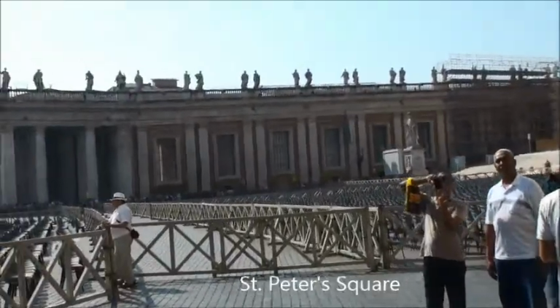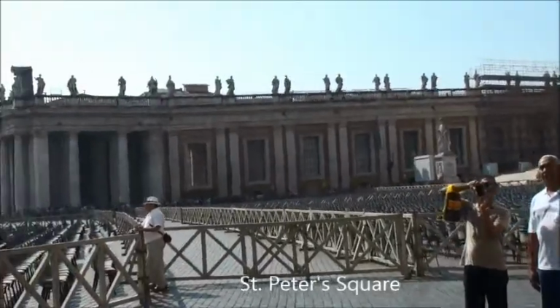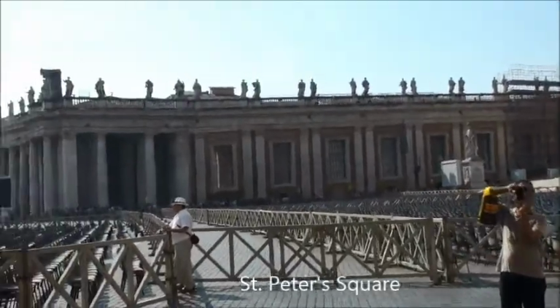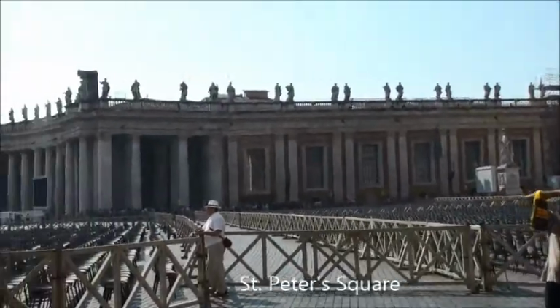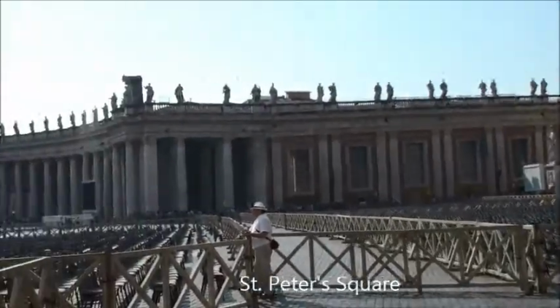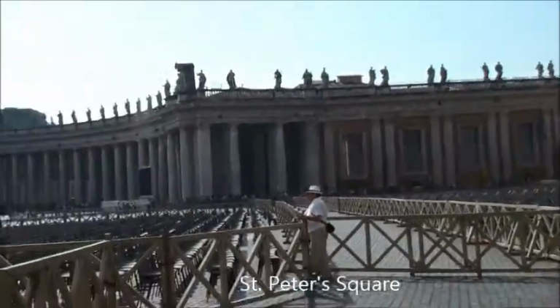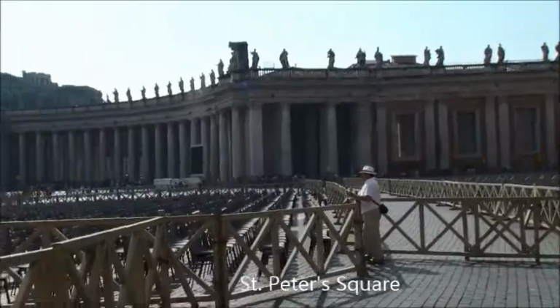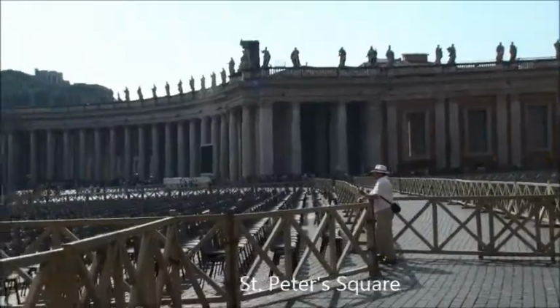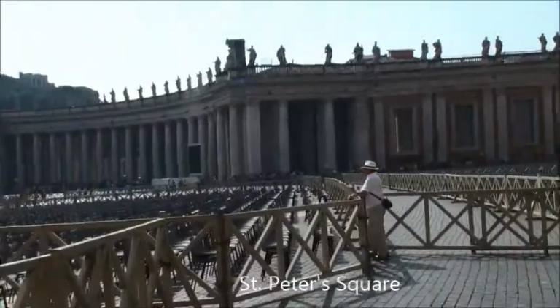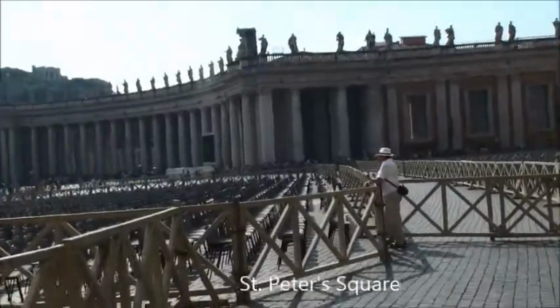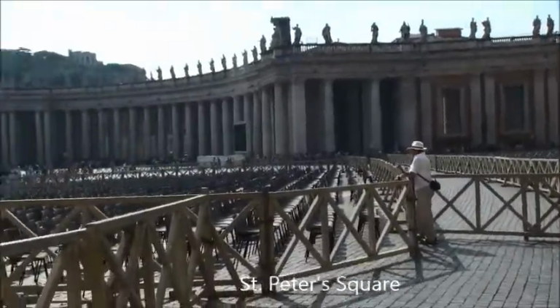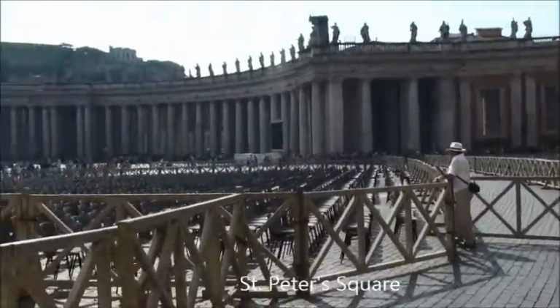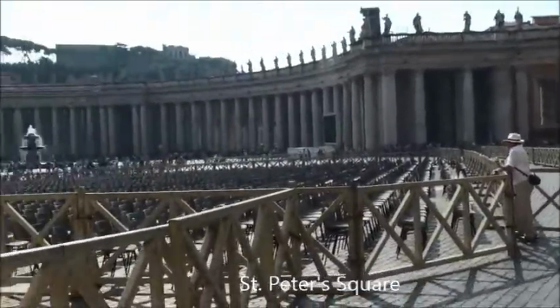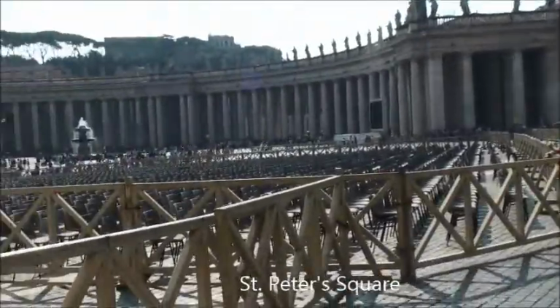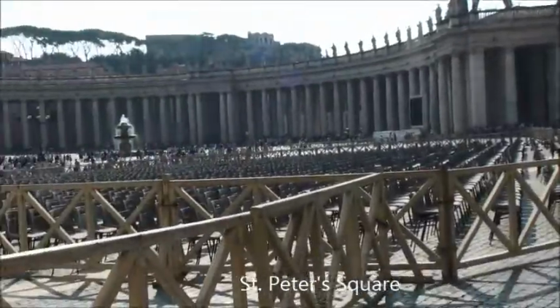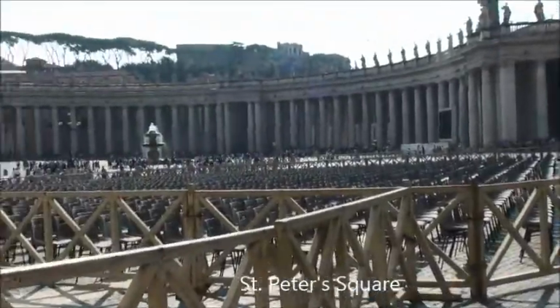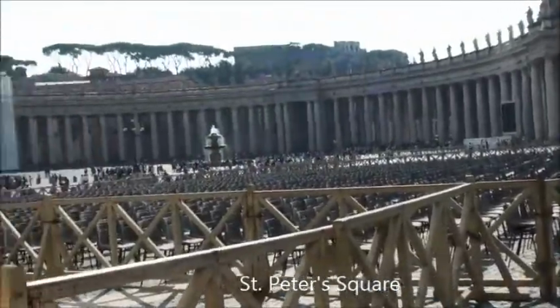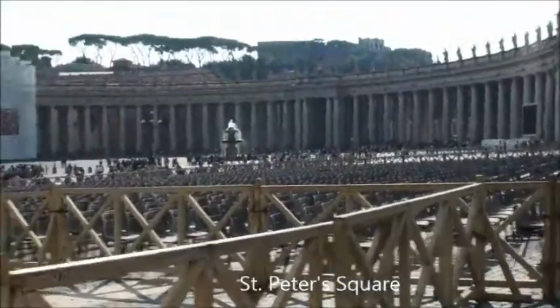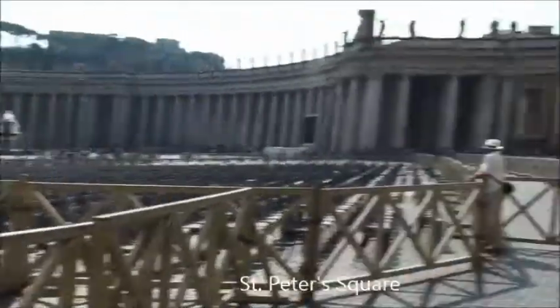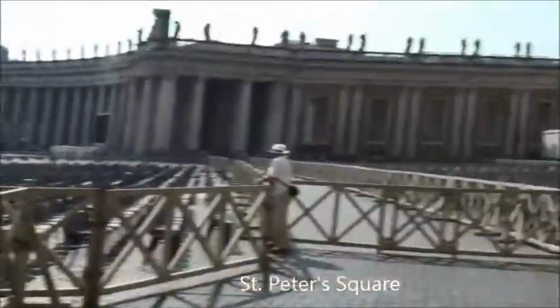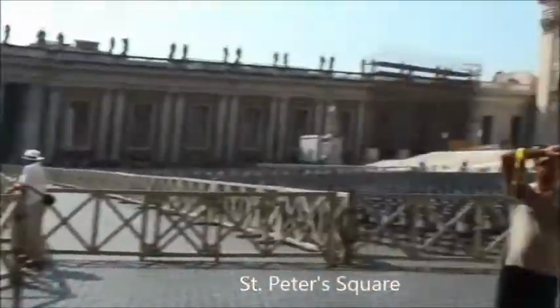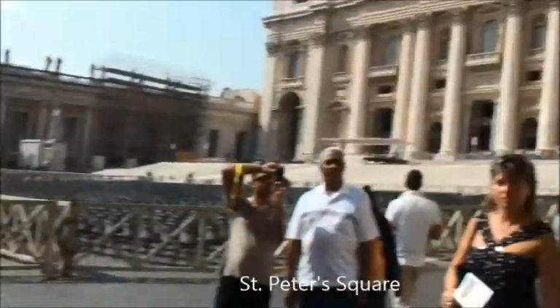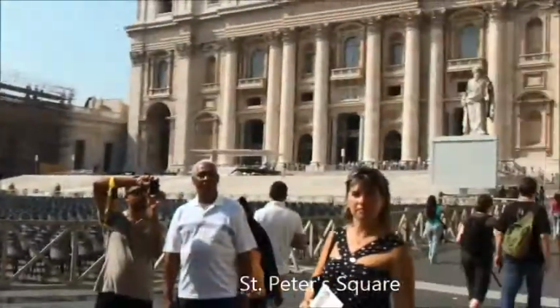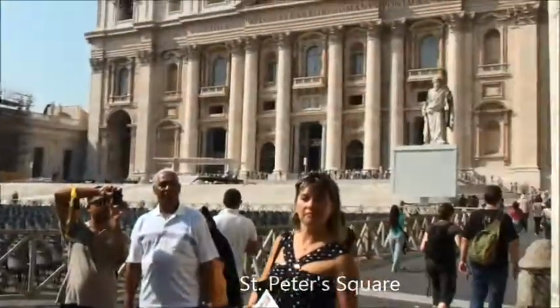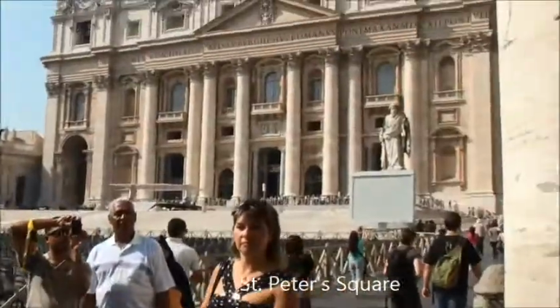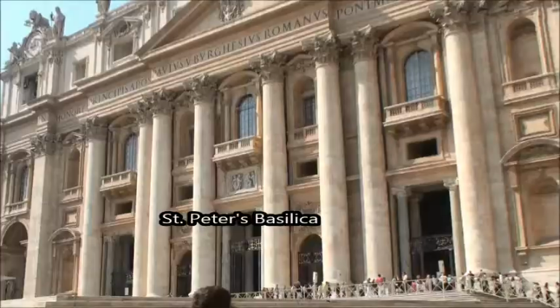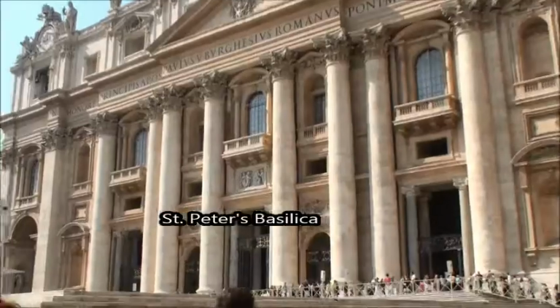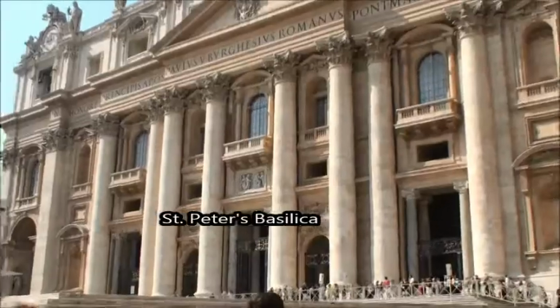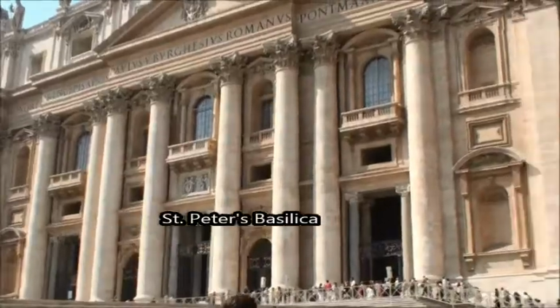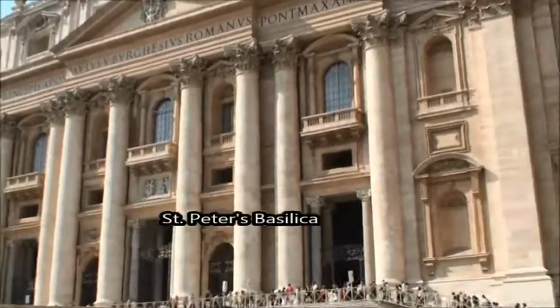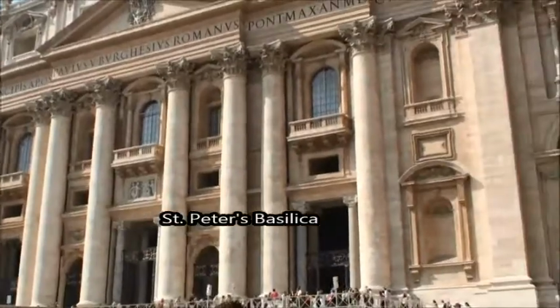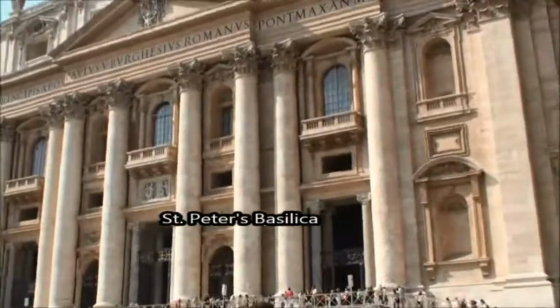This is St. Peter's Square, and as you can see there's a whole heap of chairs set up for service.